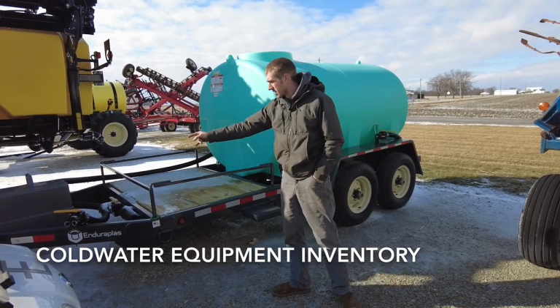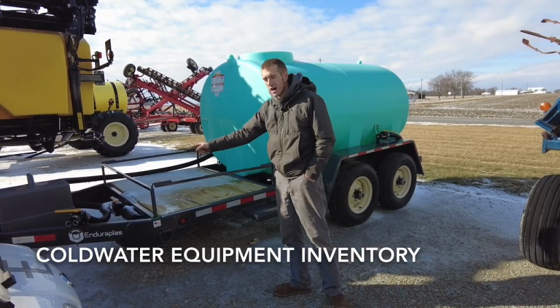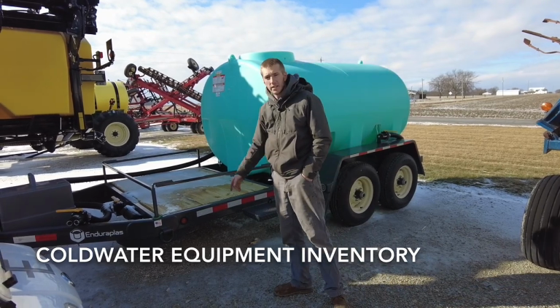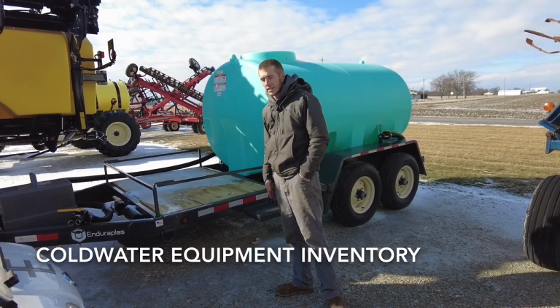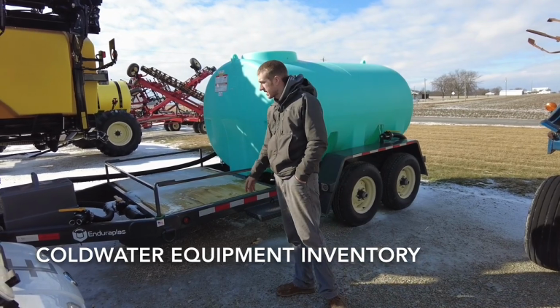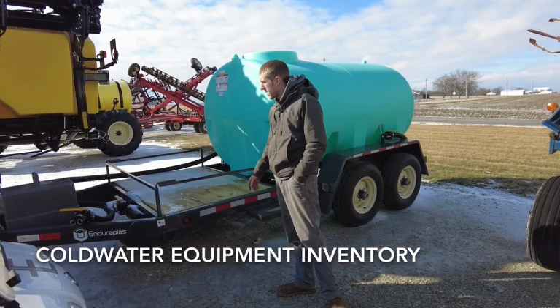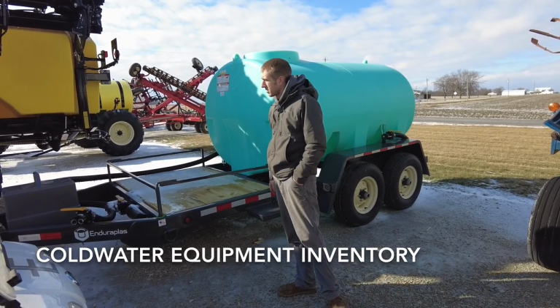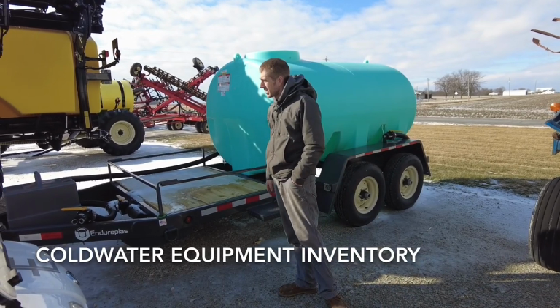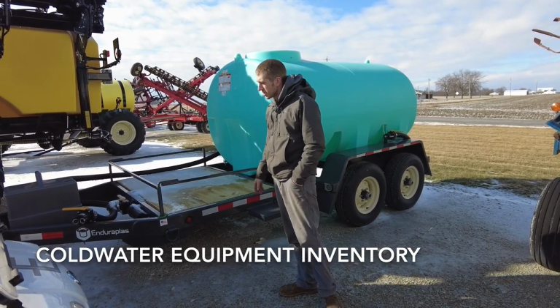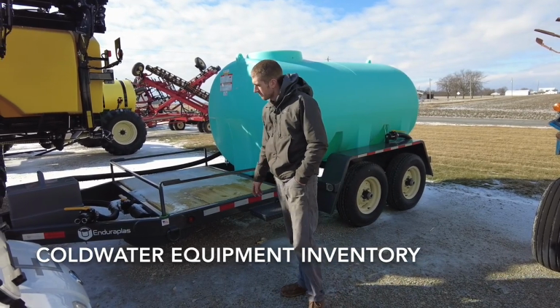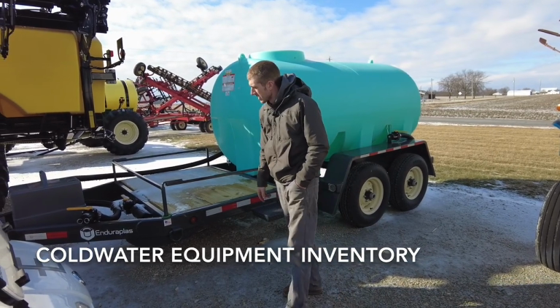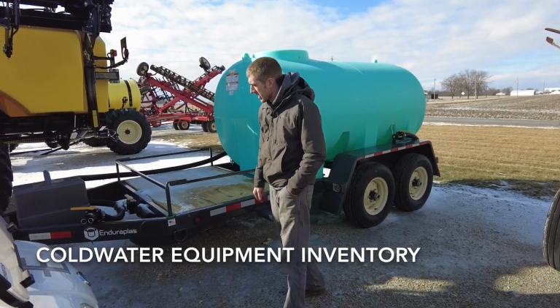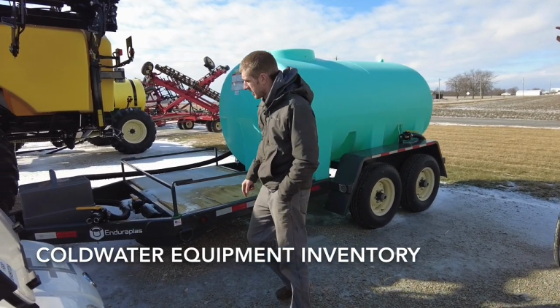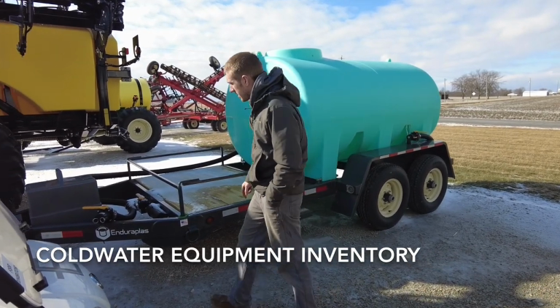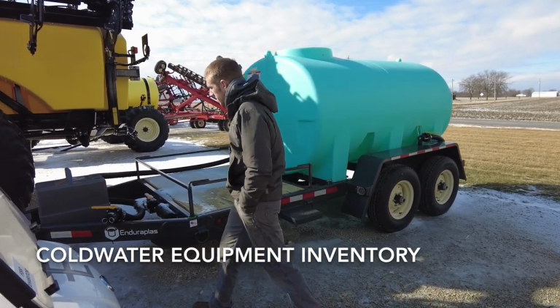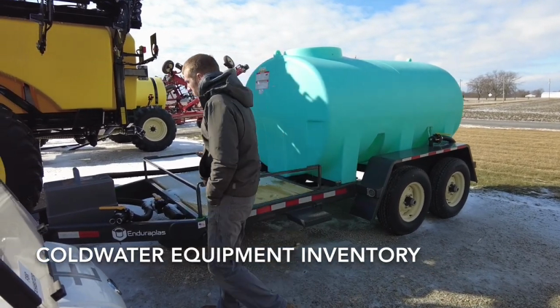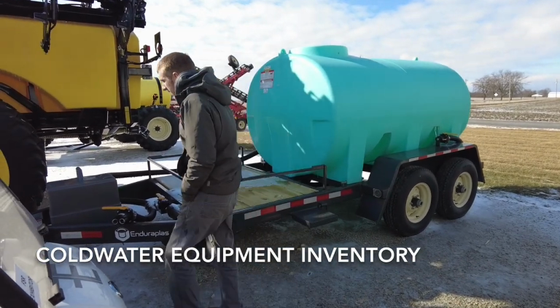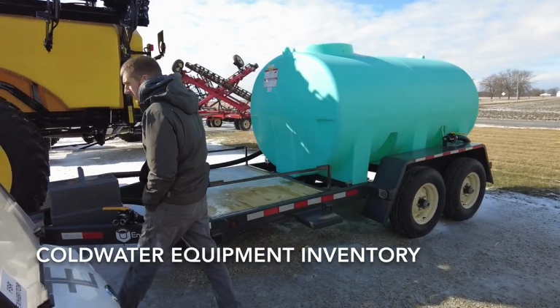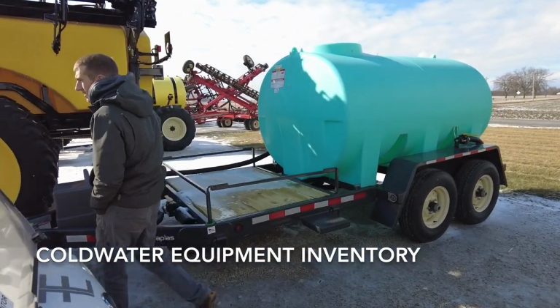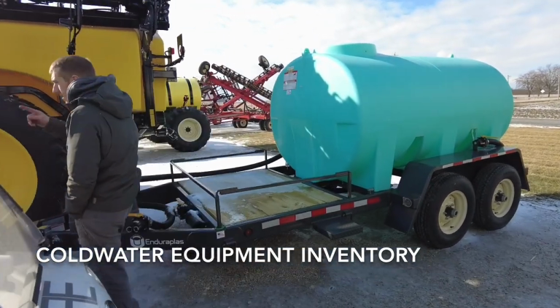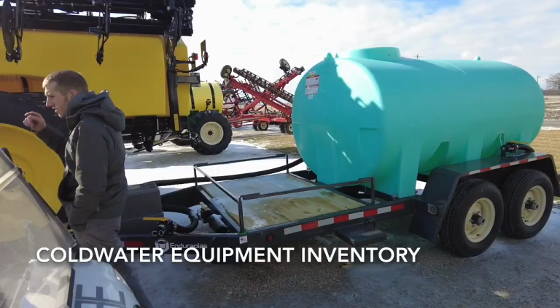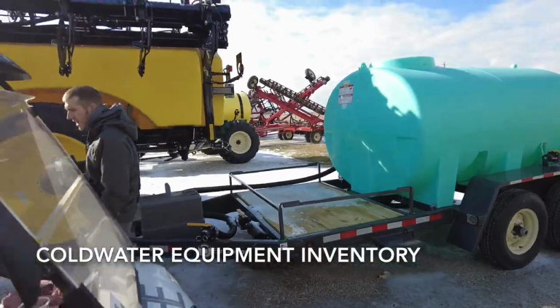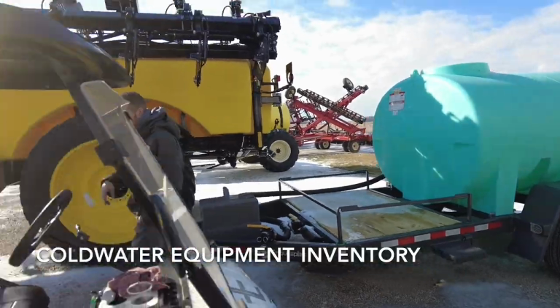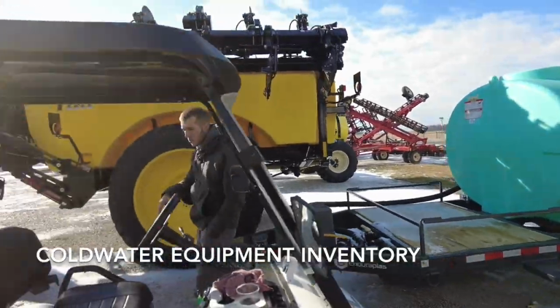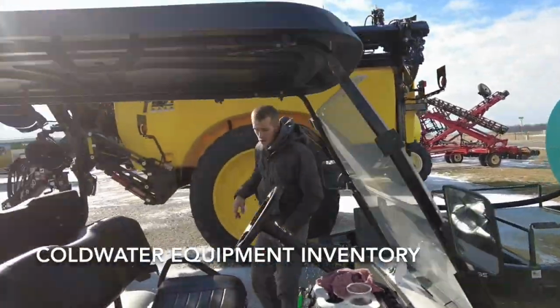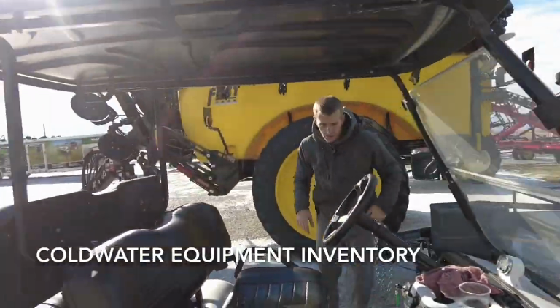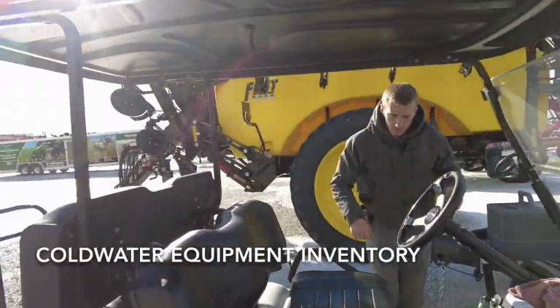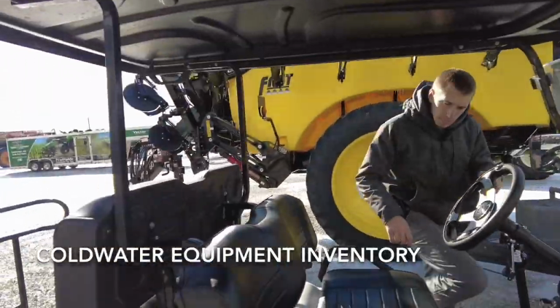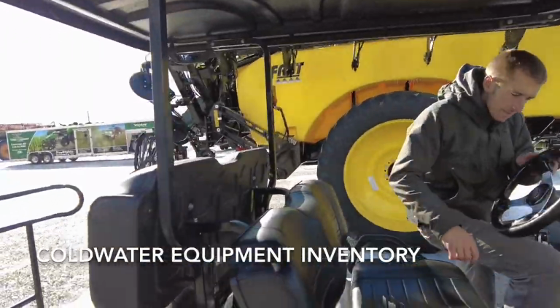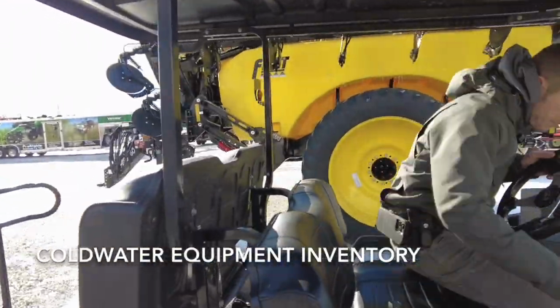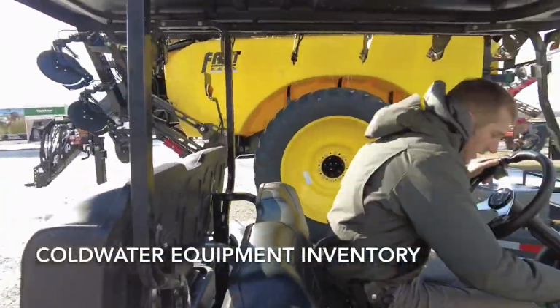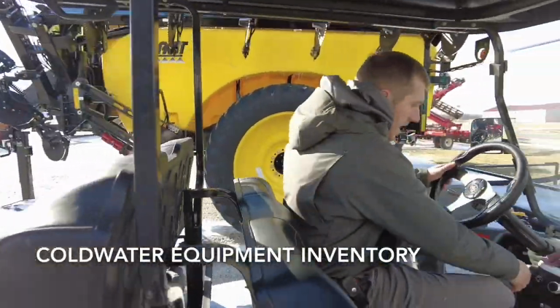This is a 1,200-gallon tow-behind tender trailer — it's got the four-foot deck up front, again with the Honda gas-powered engine. And we've got a 1,600-gallon that we'll show you here in a little bit.